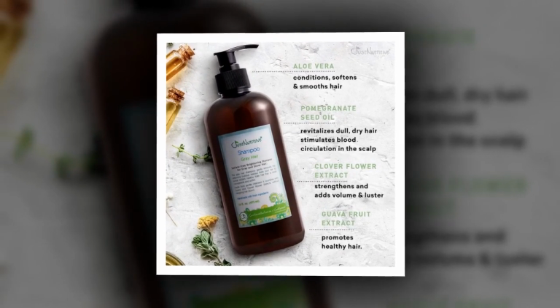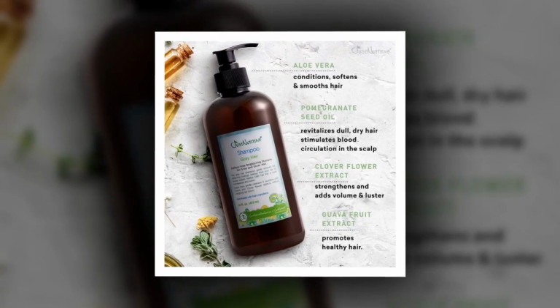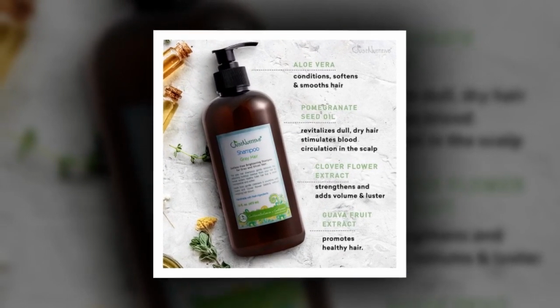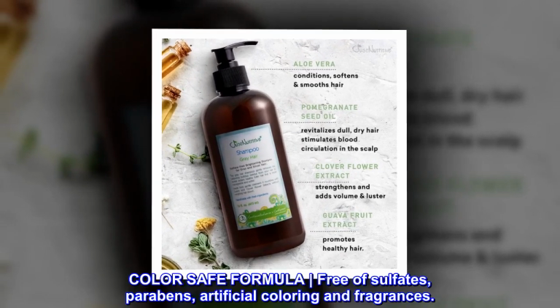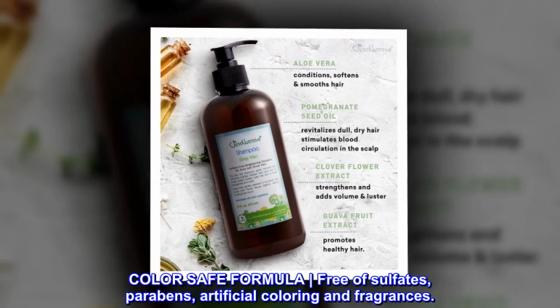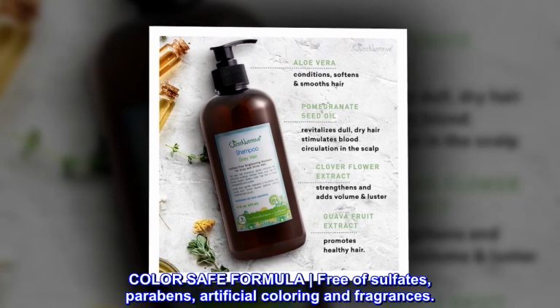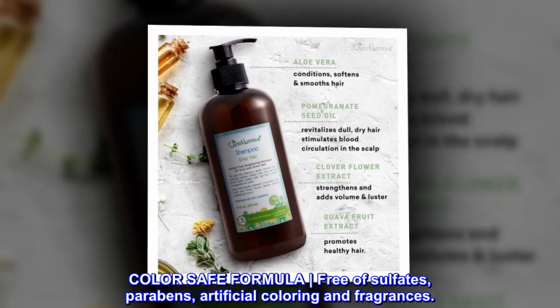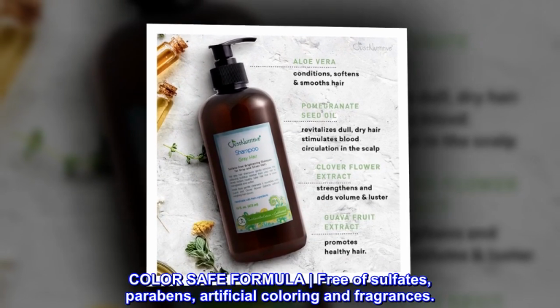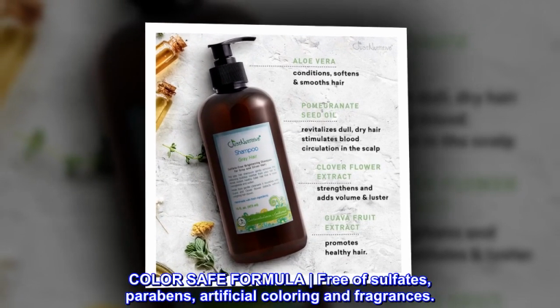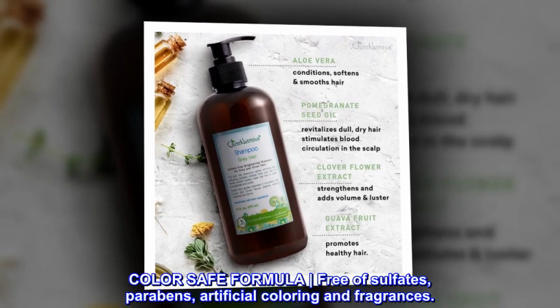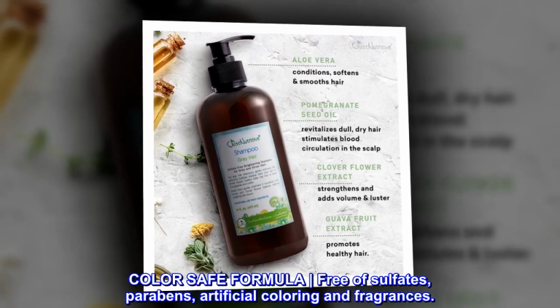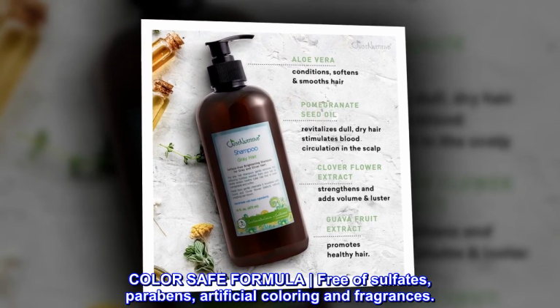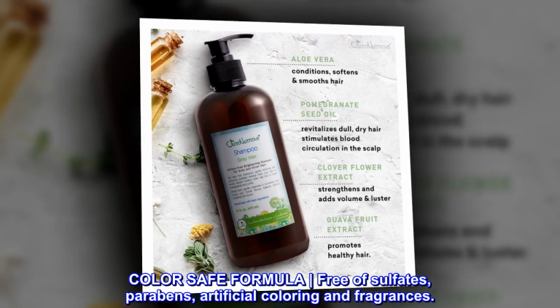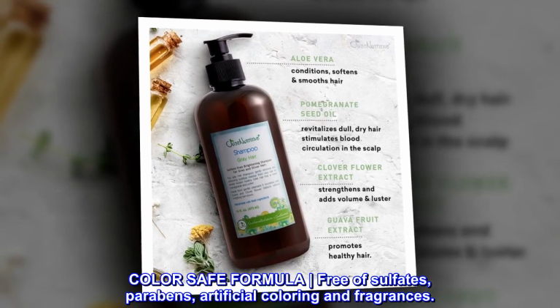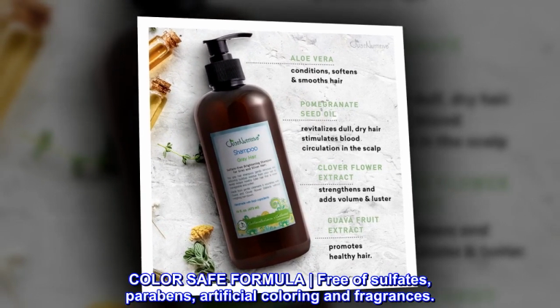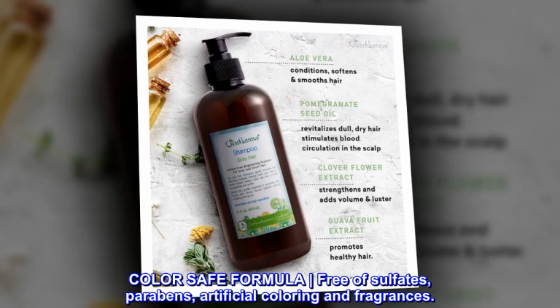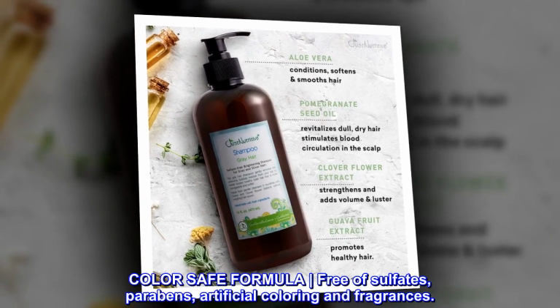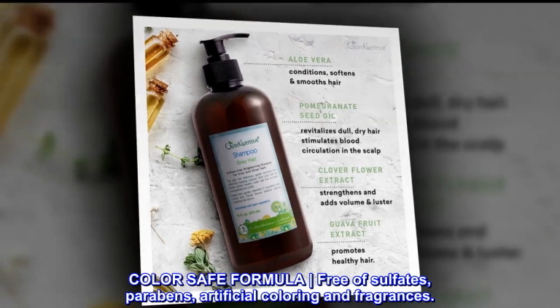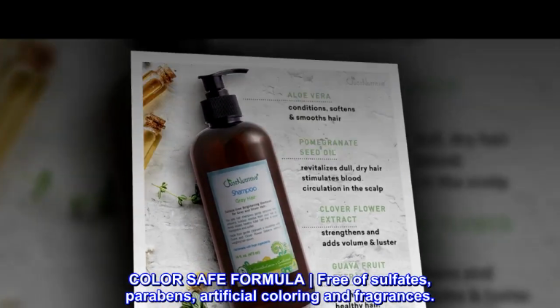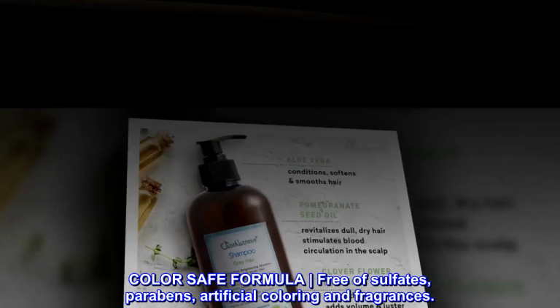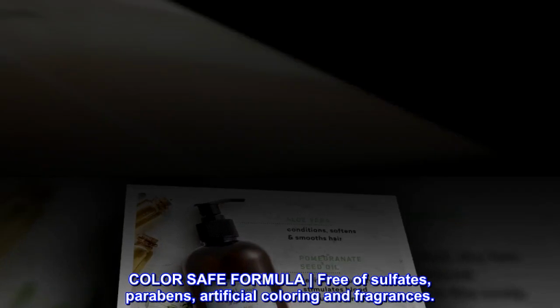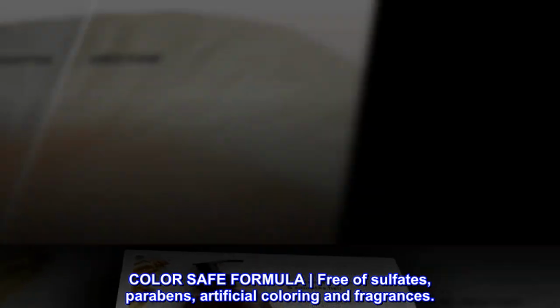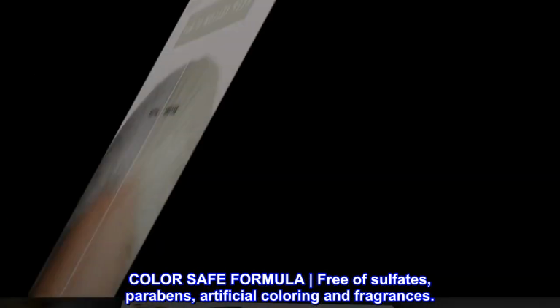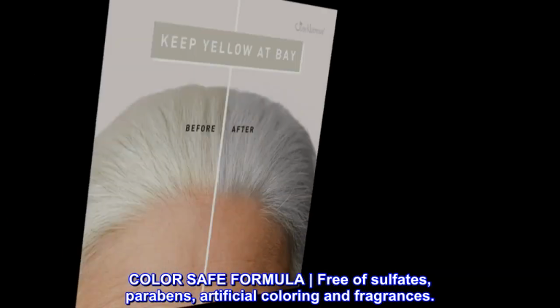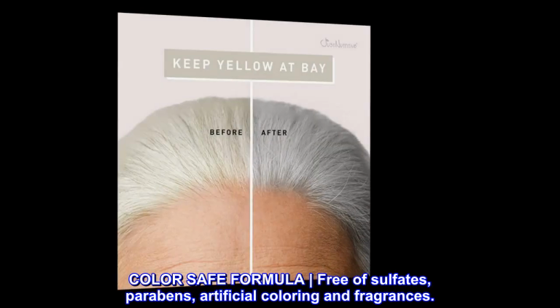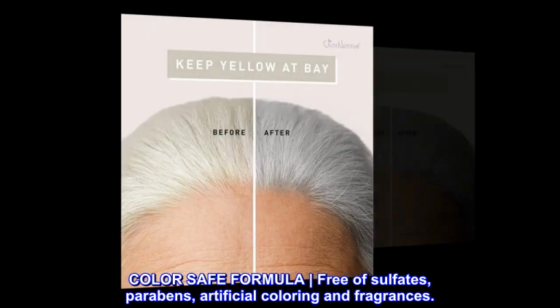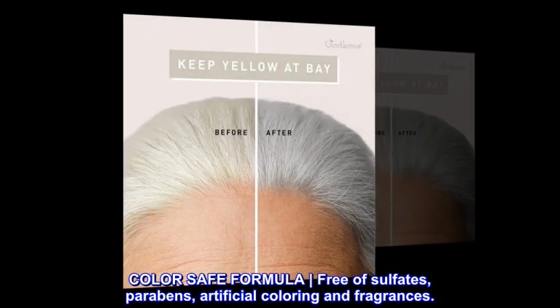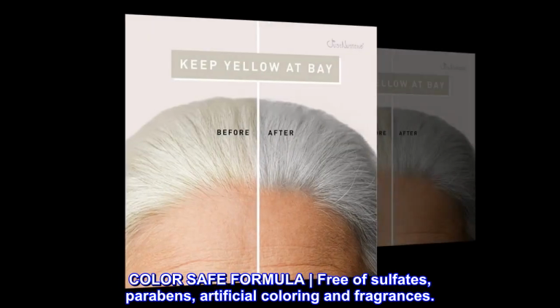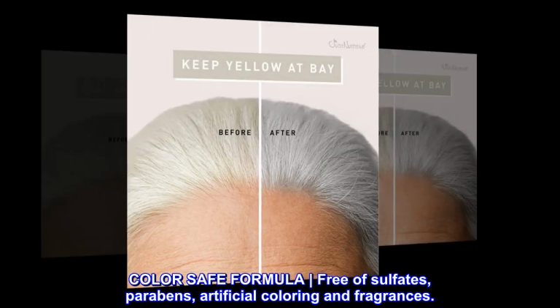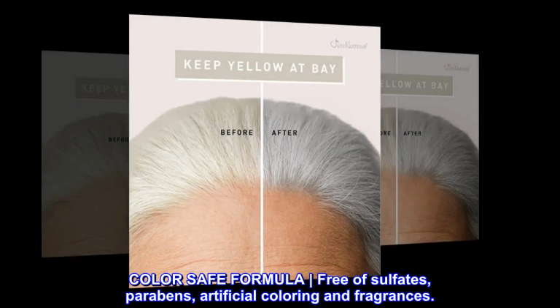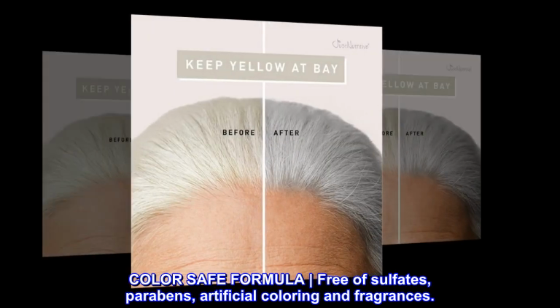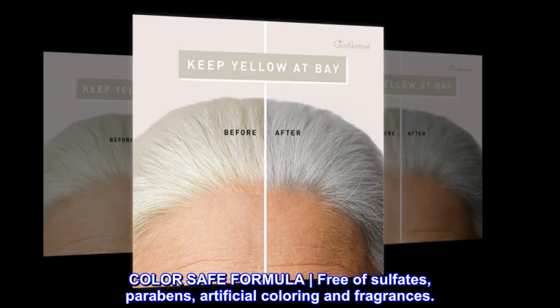Color safe formula. Free of sulfates, parabens, artificial coloring and fragrances.